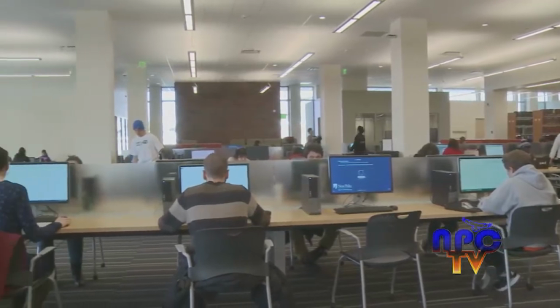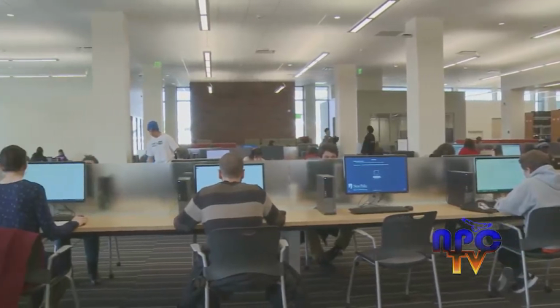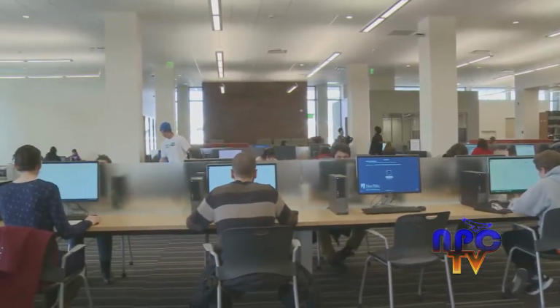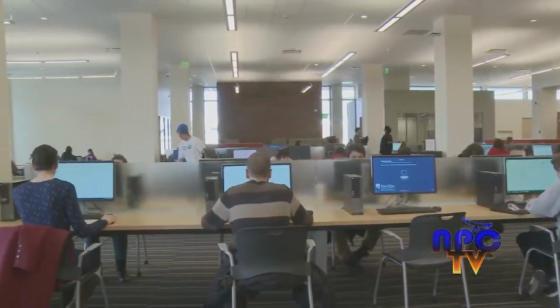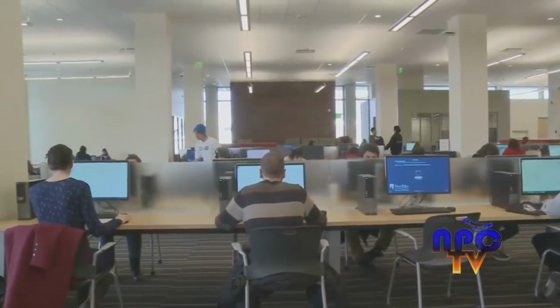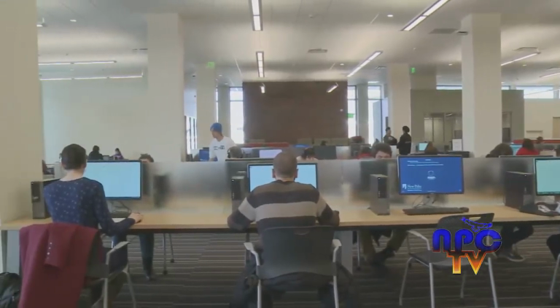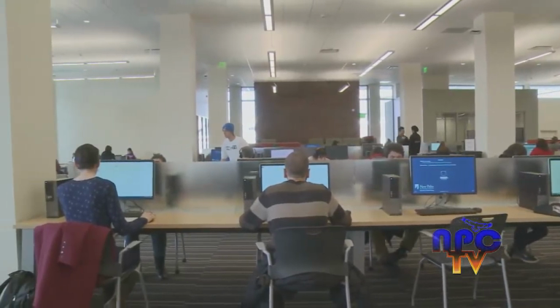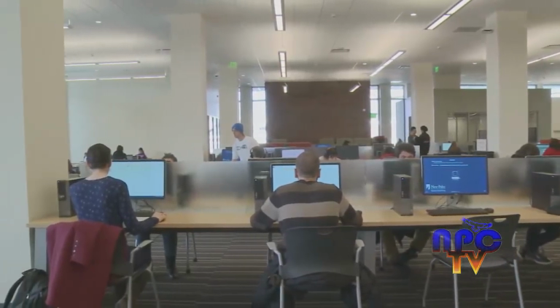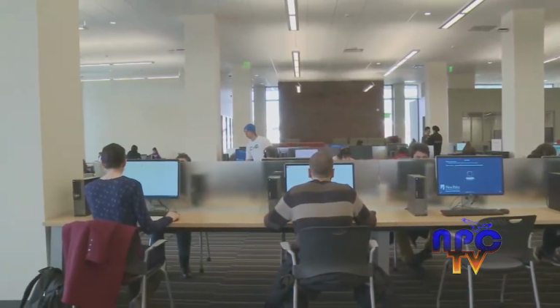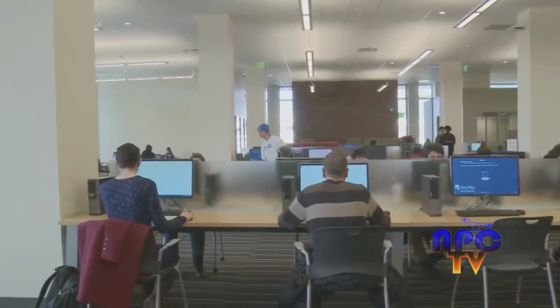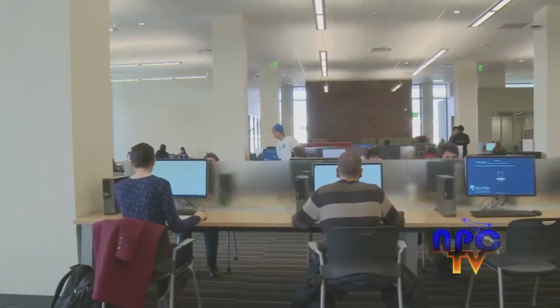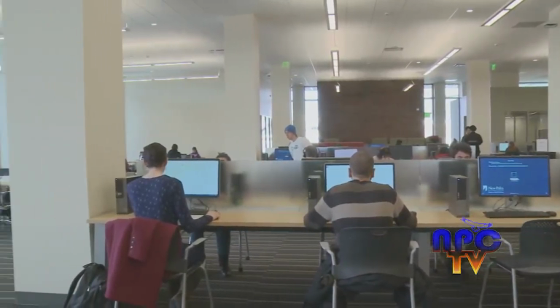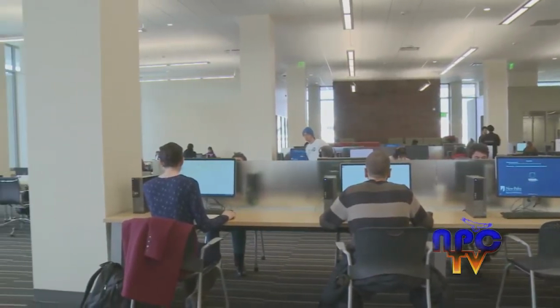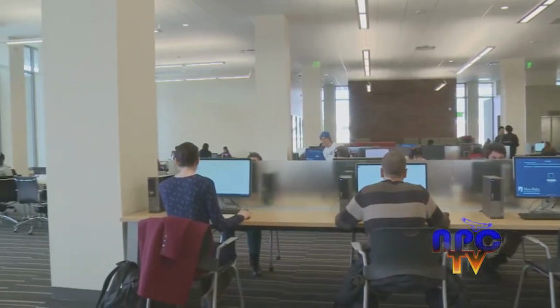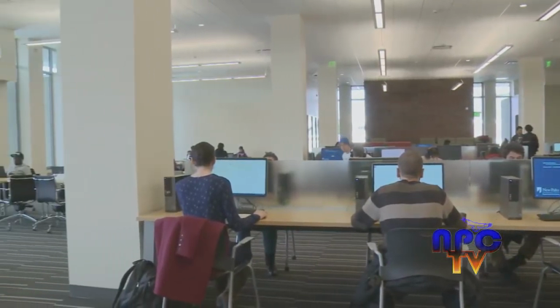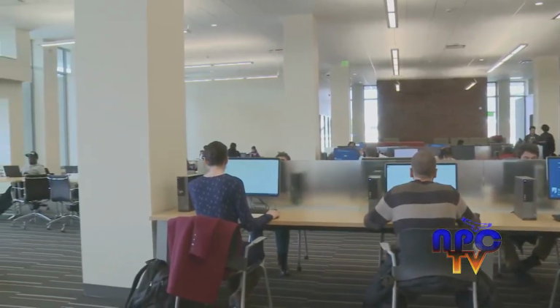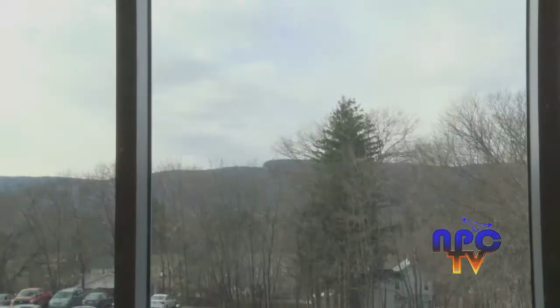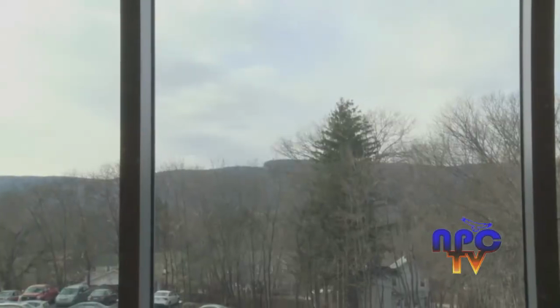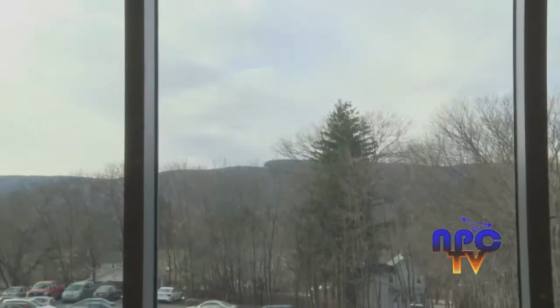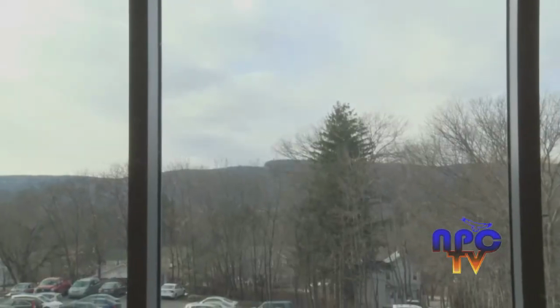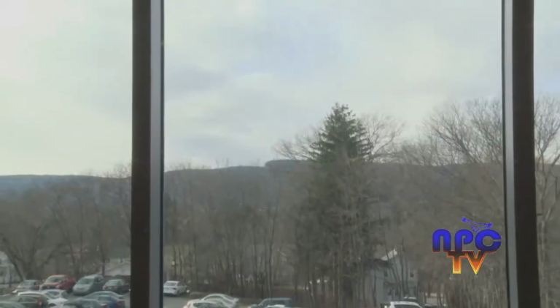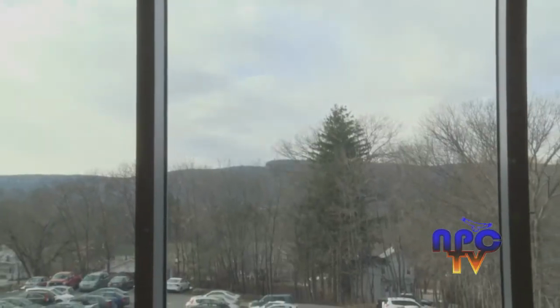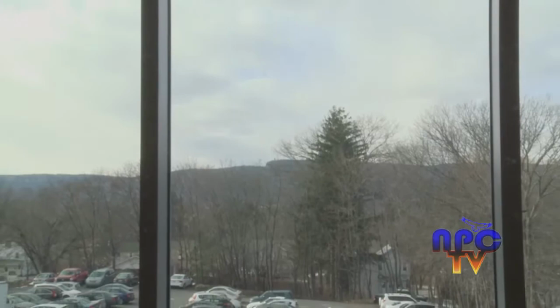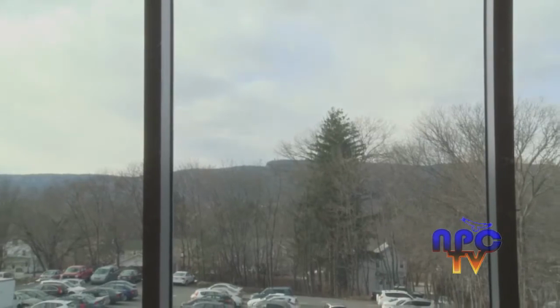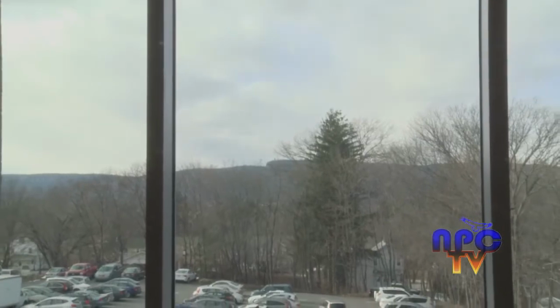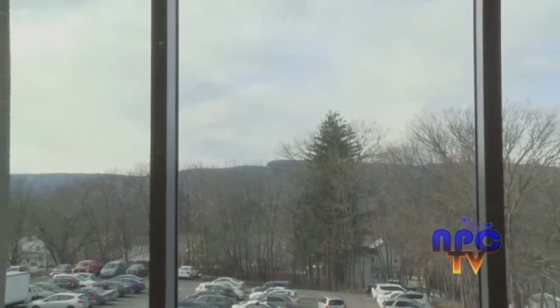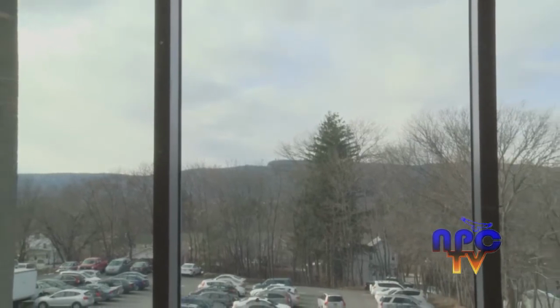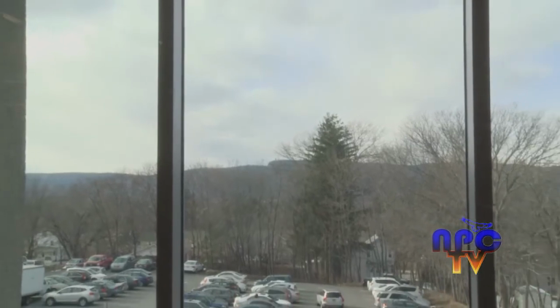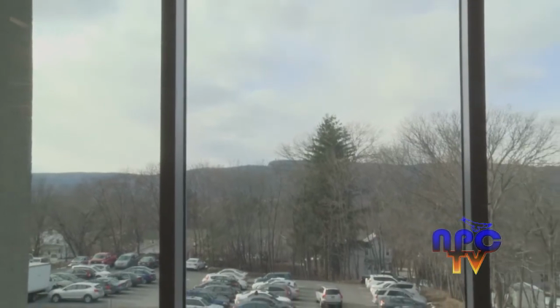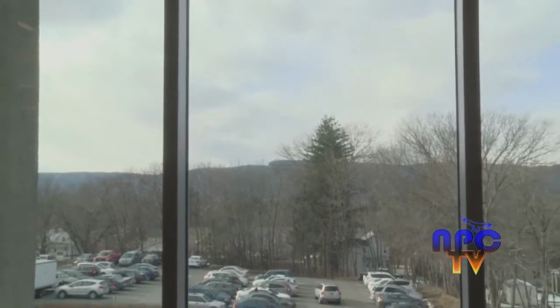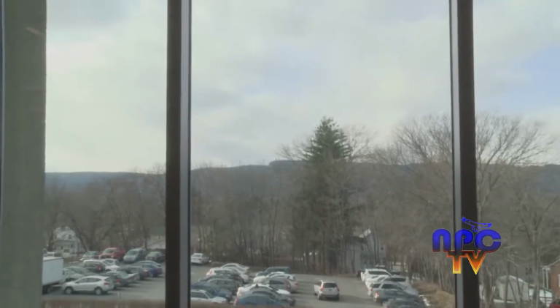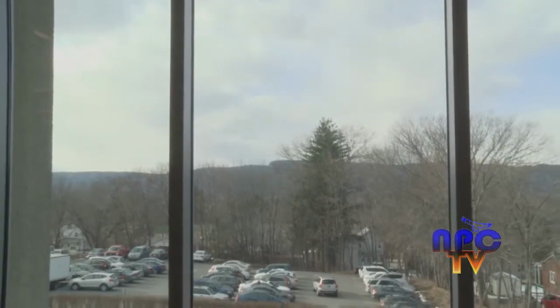The entire main floor is now open for student studying and community events. The space is an open layout with floor-to-ceiling windows and a view of the Shawangunk Mountains, a classic New Paltz attraction.